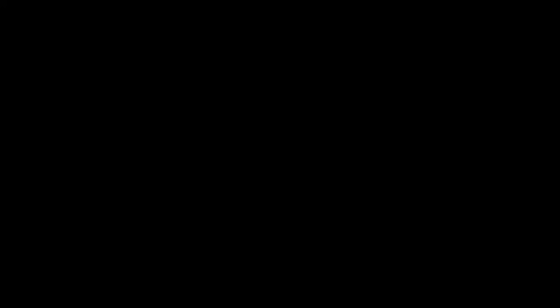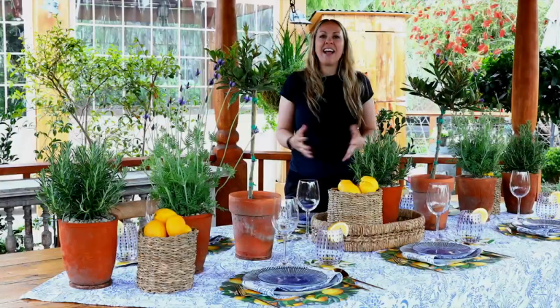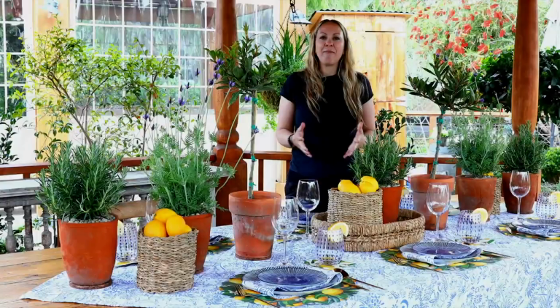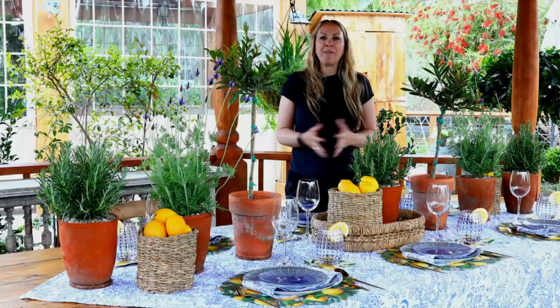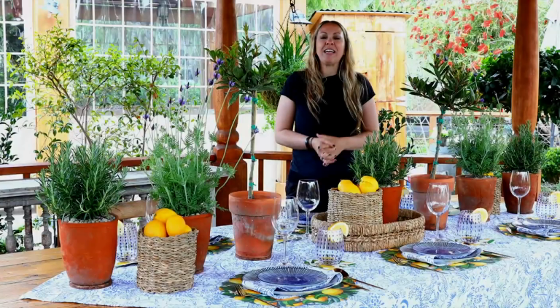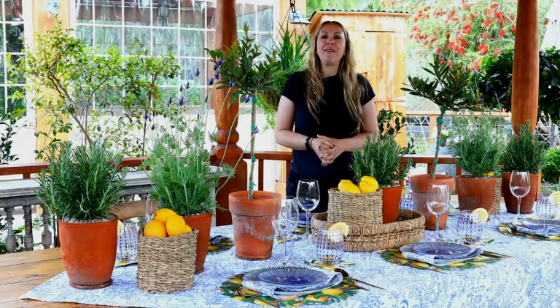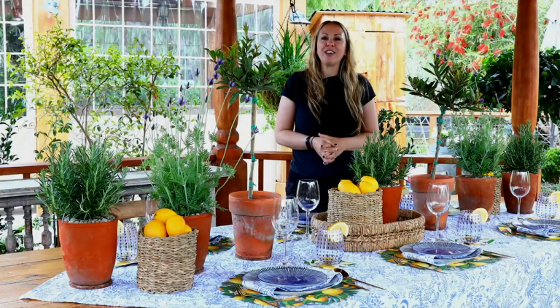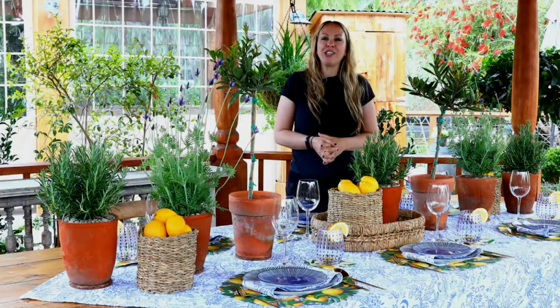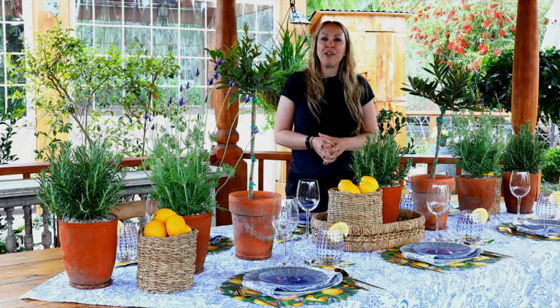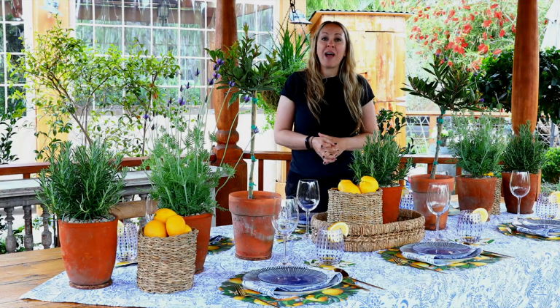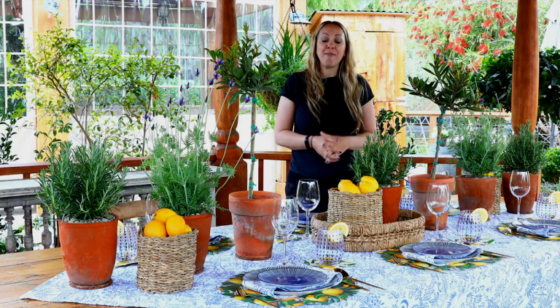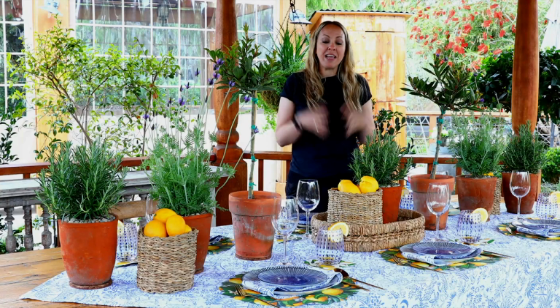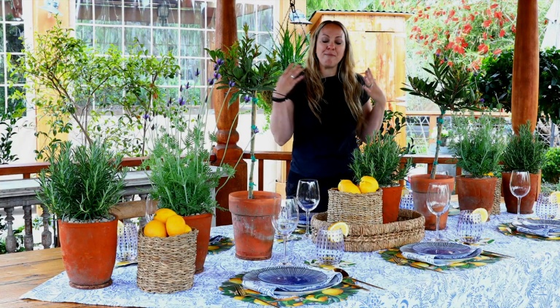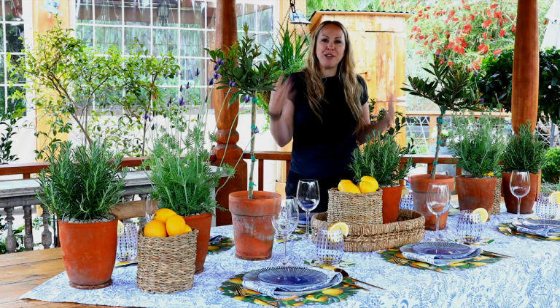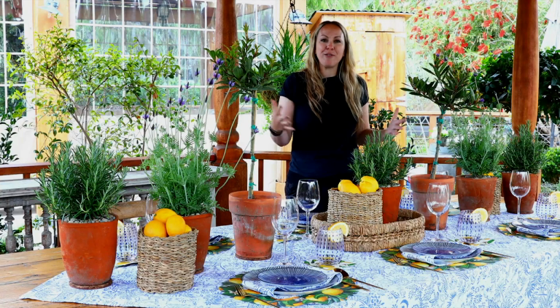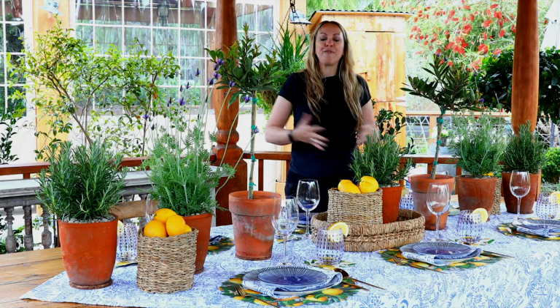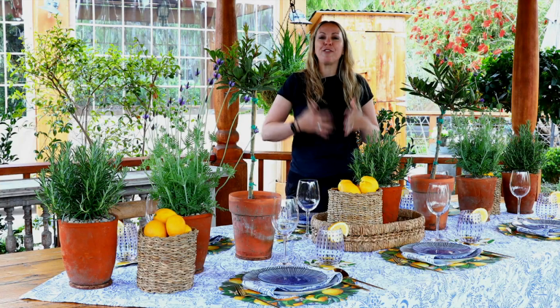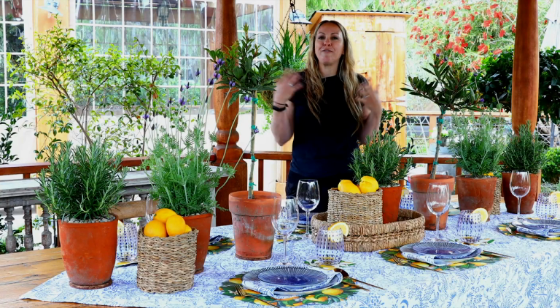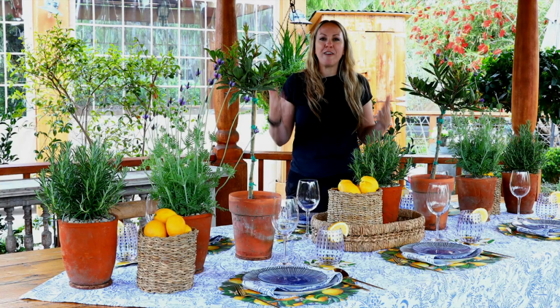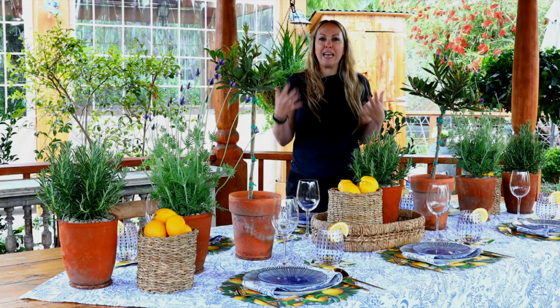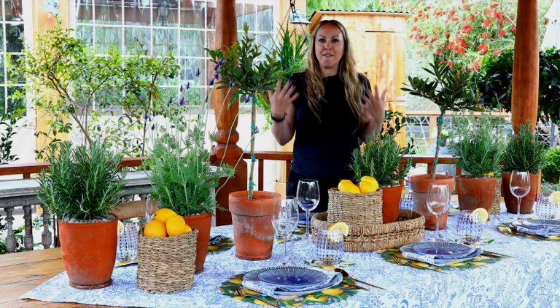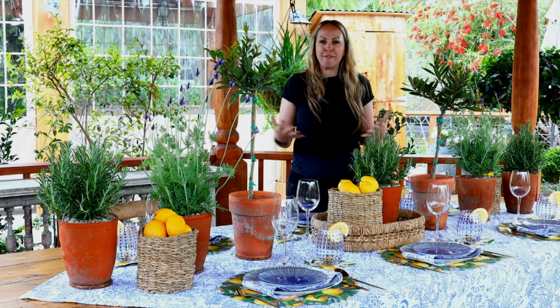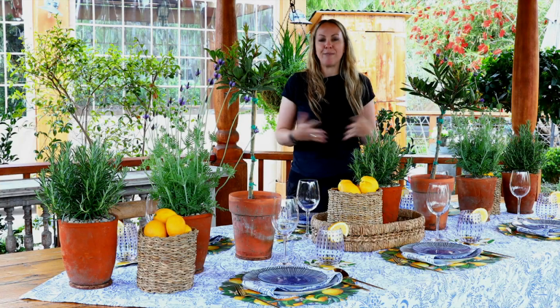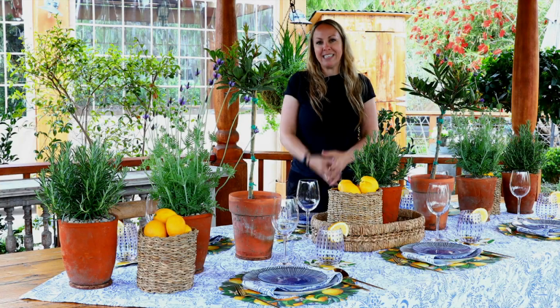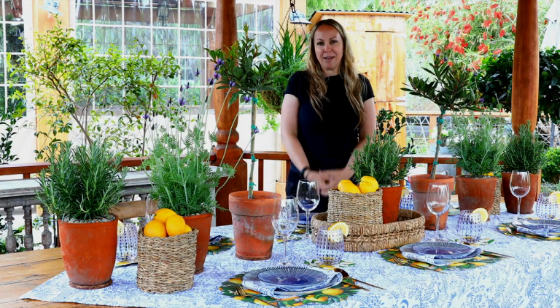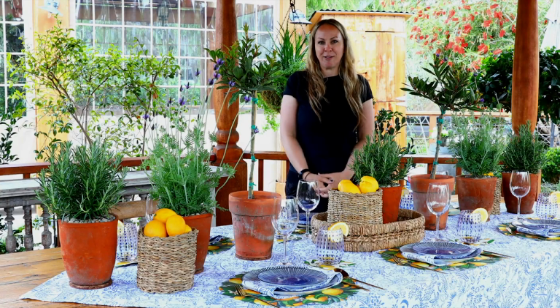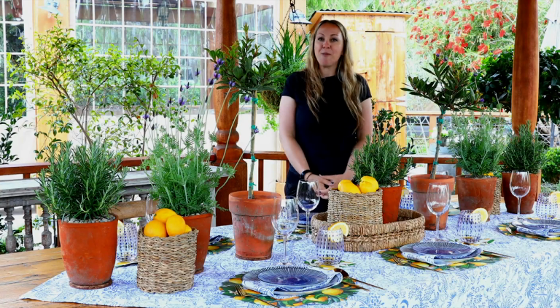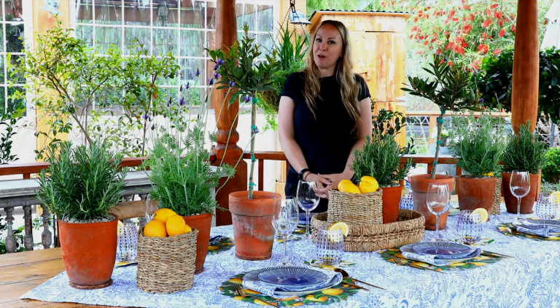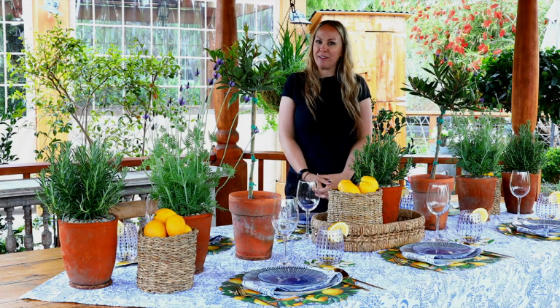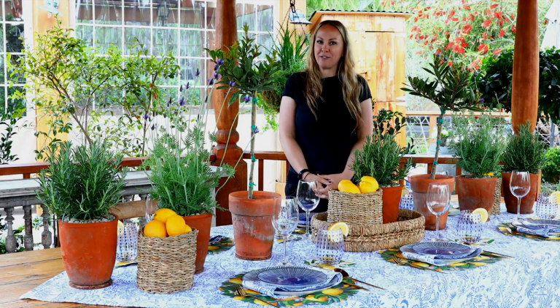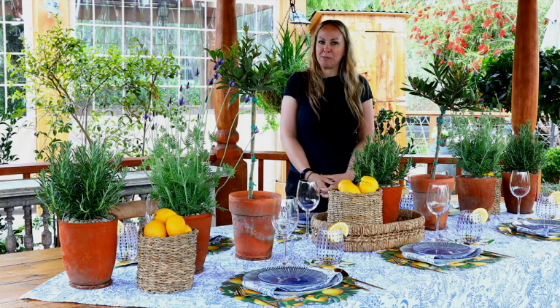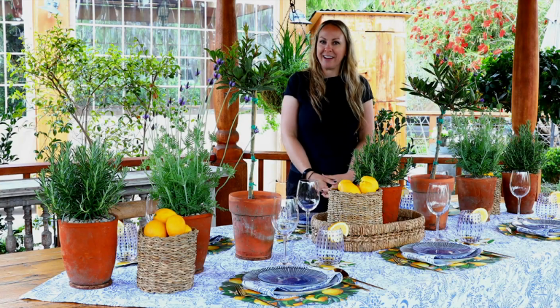Hi, I'm Emily, and I'm here to show you how to make a beautiful, fun, and vibrant table perfect for spring.